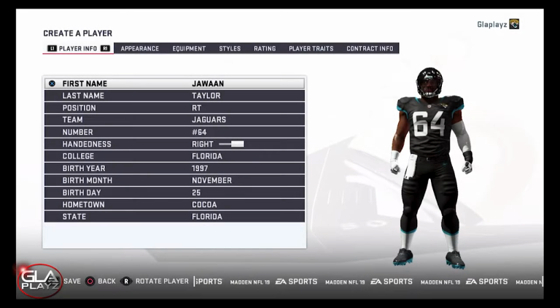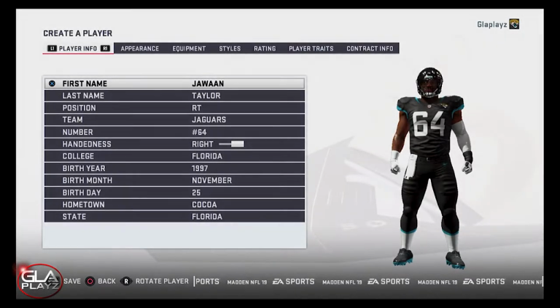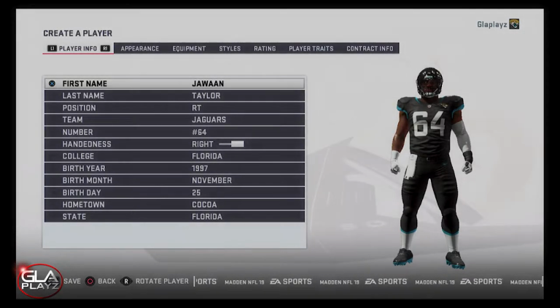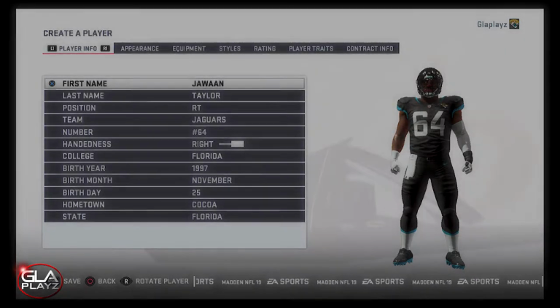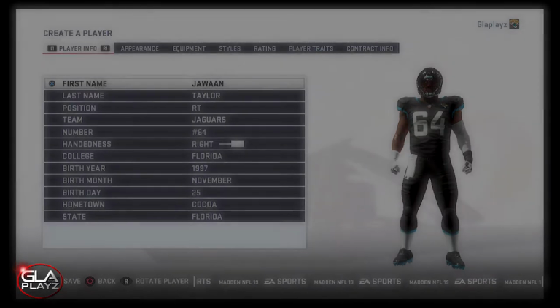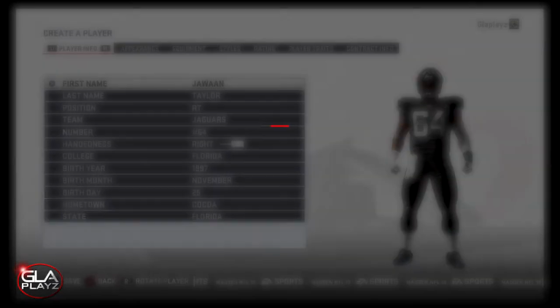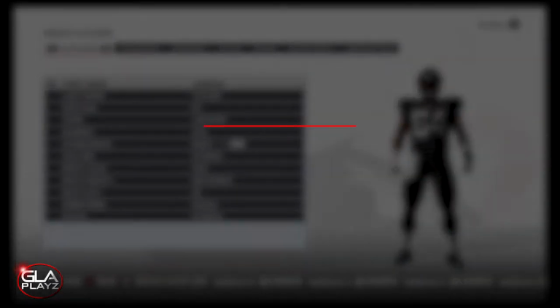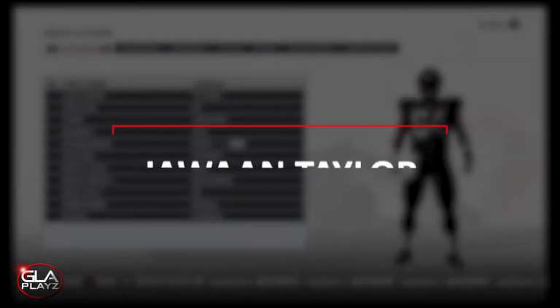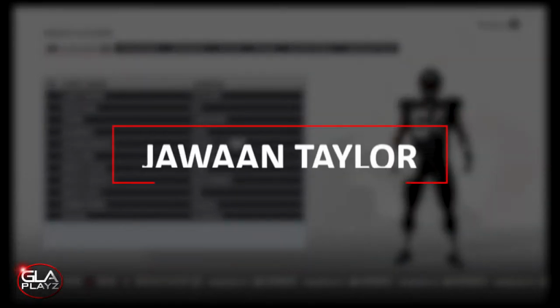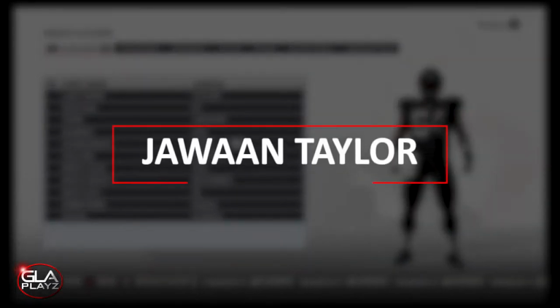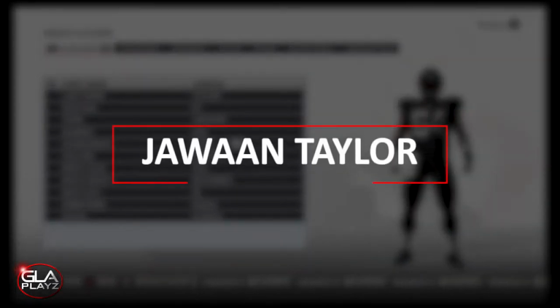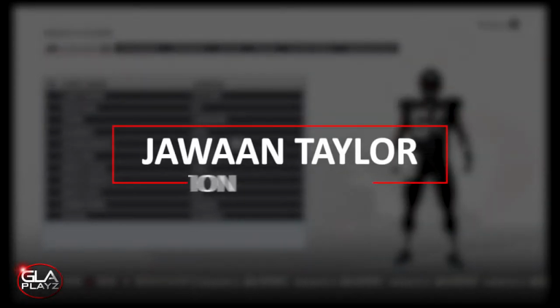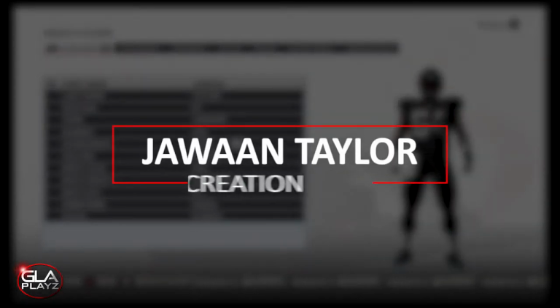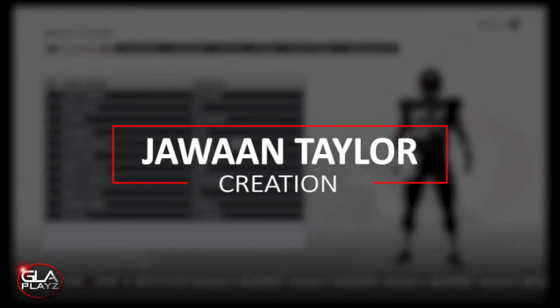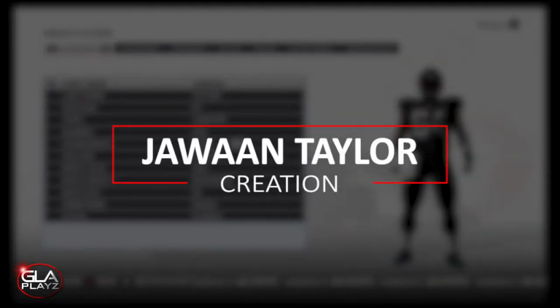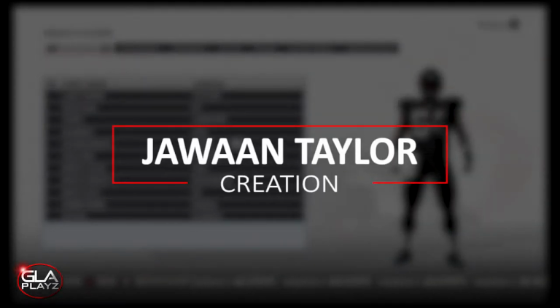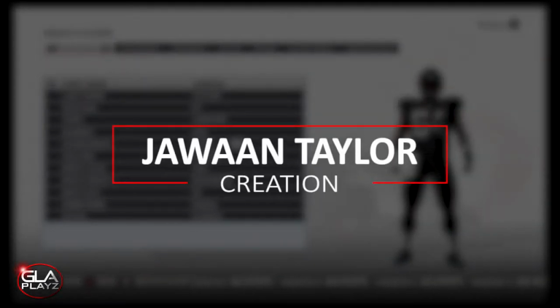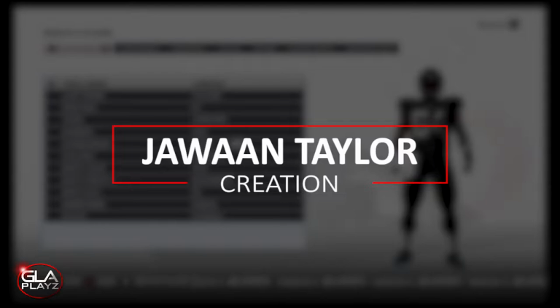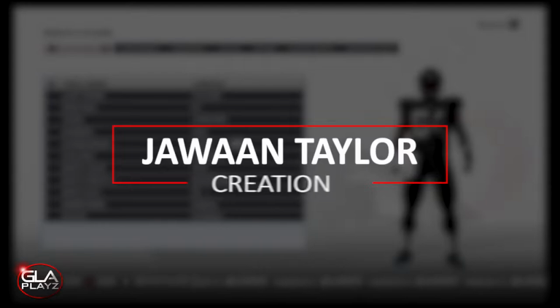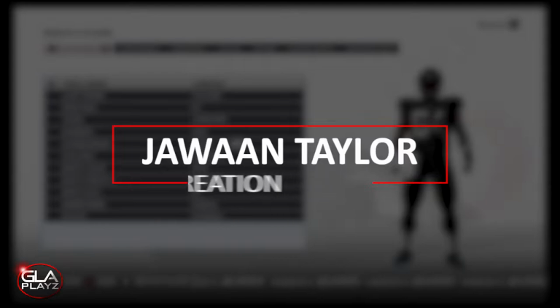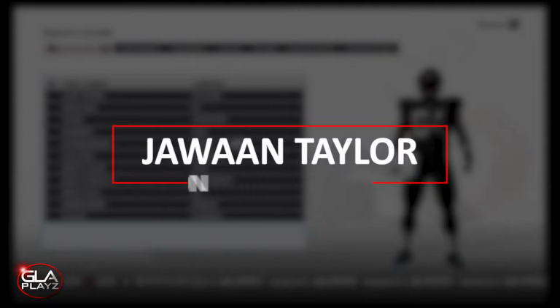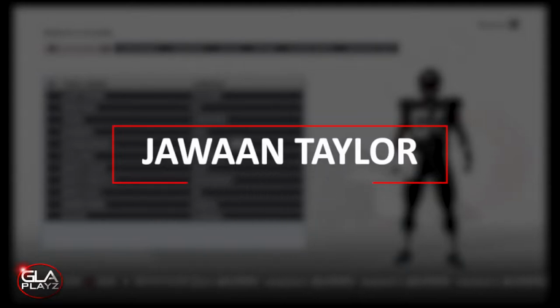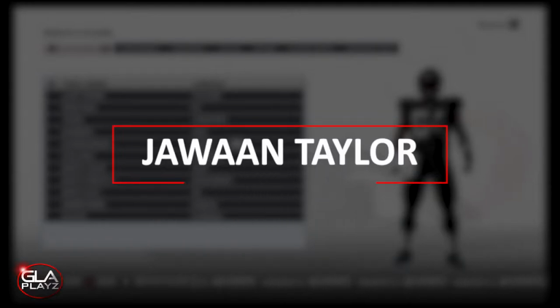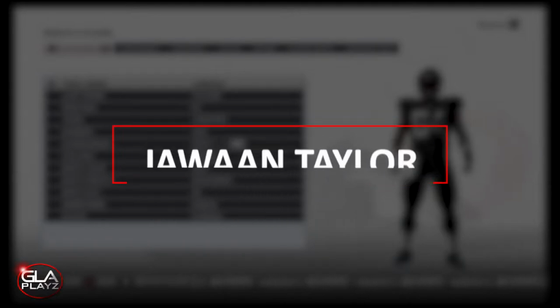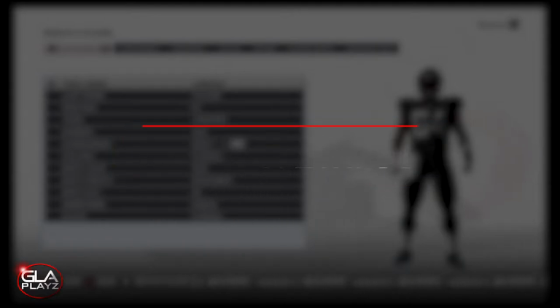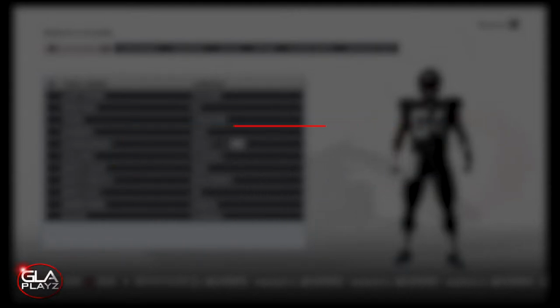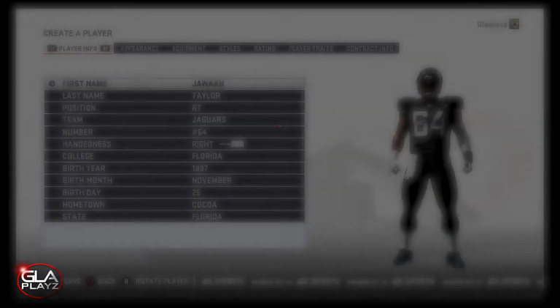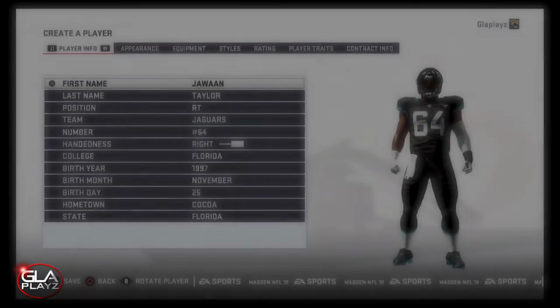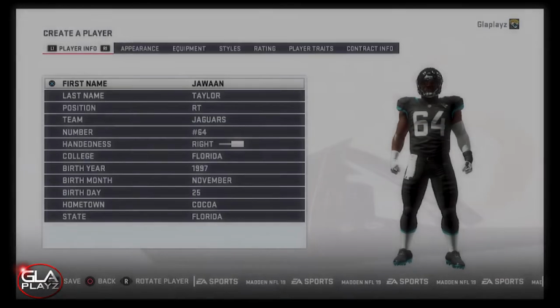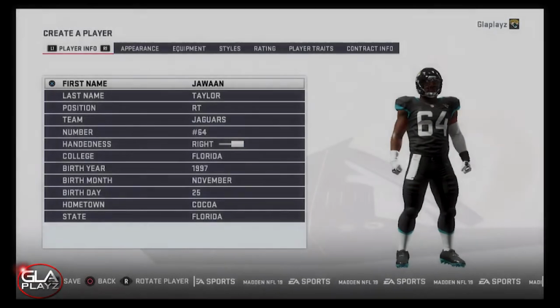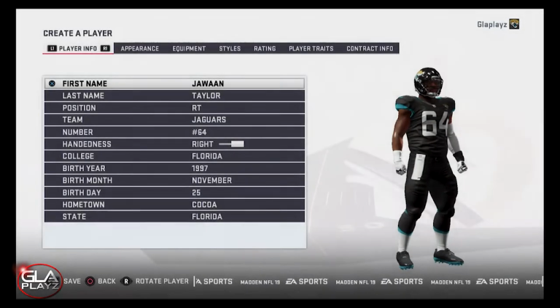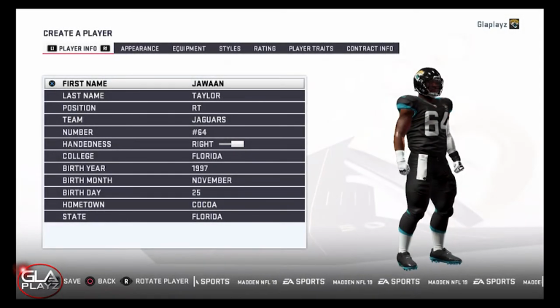Welcome back to the channel guys. This is going to be a player creation video for offensive tackle Jawan Taylor out of the University of Florida.